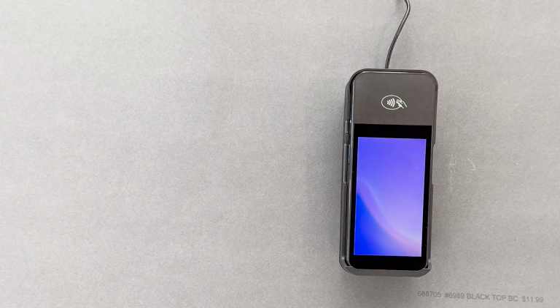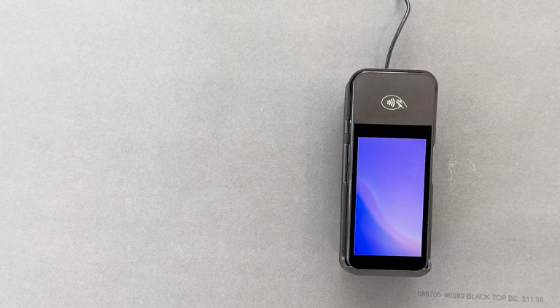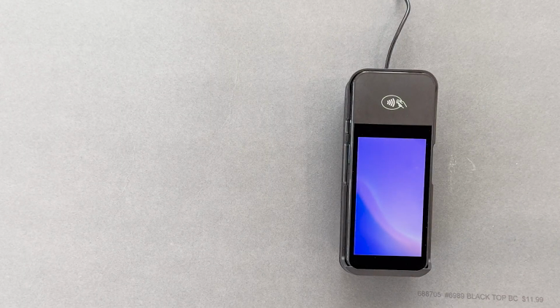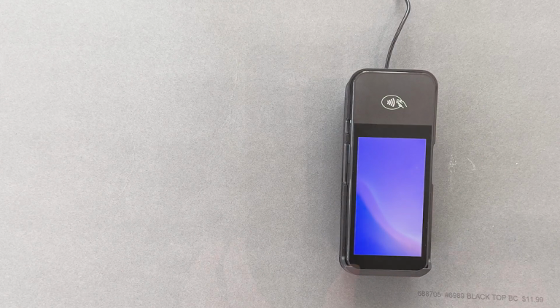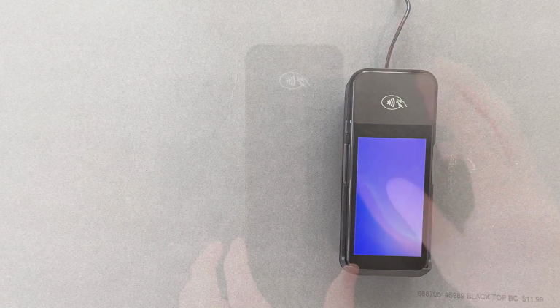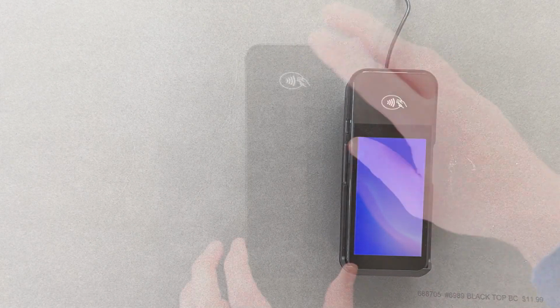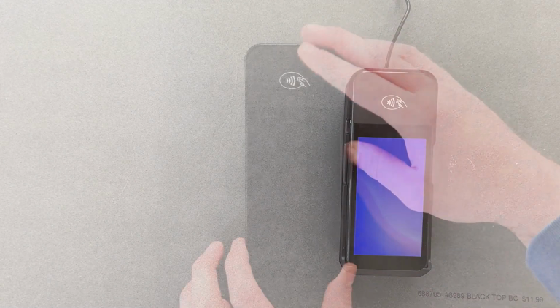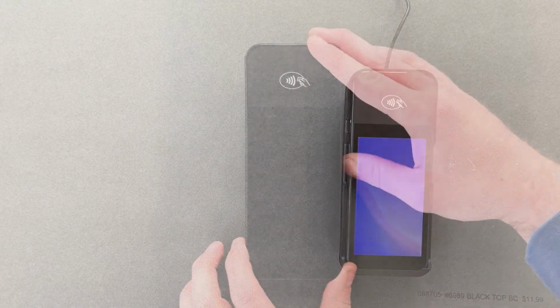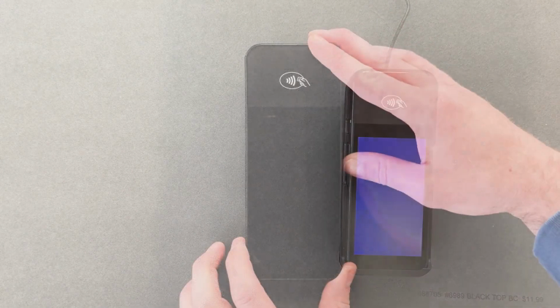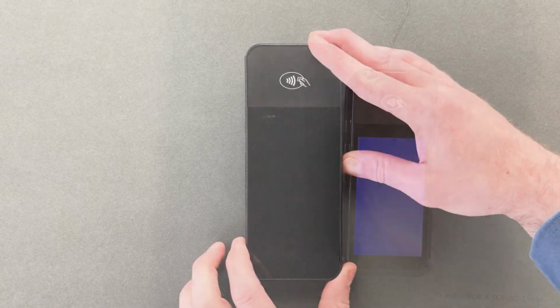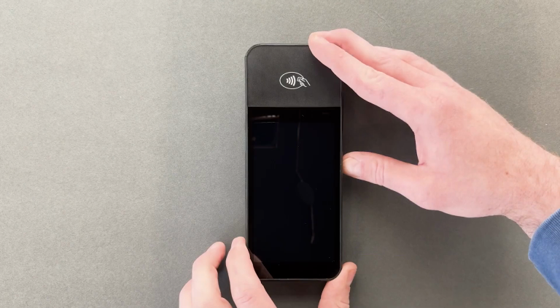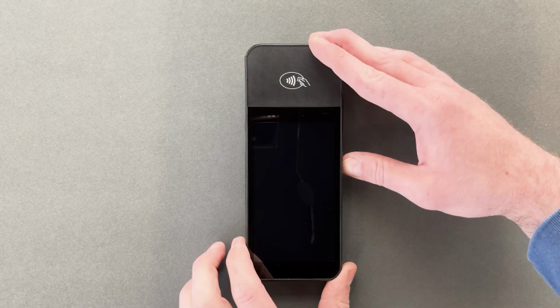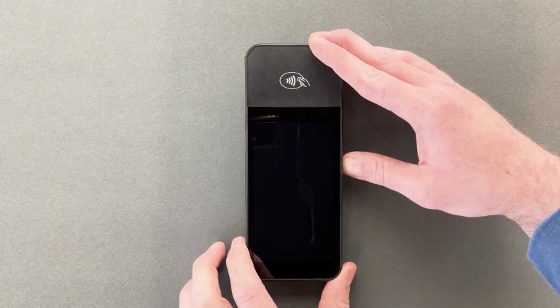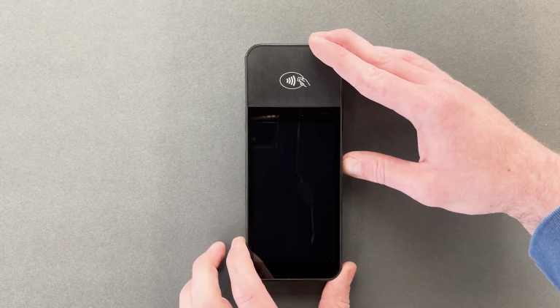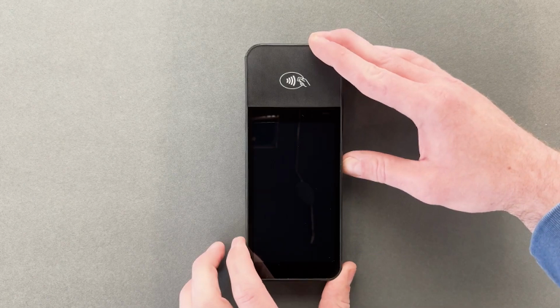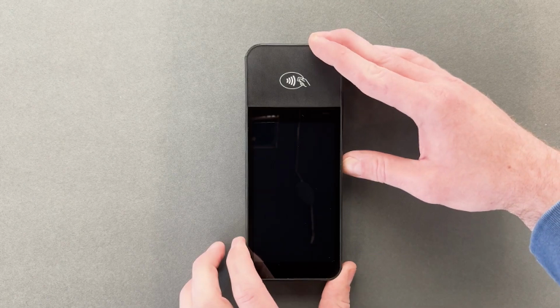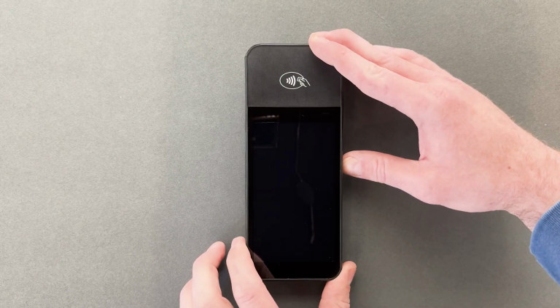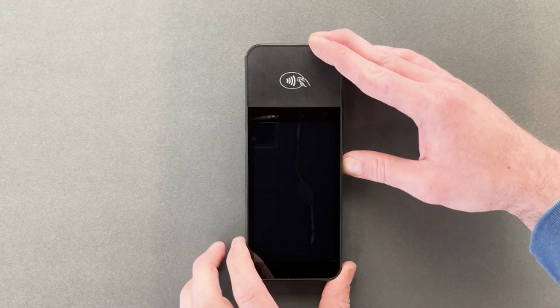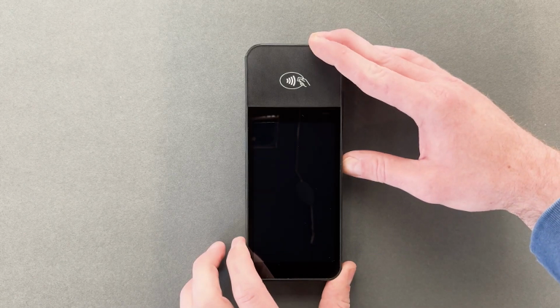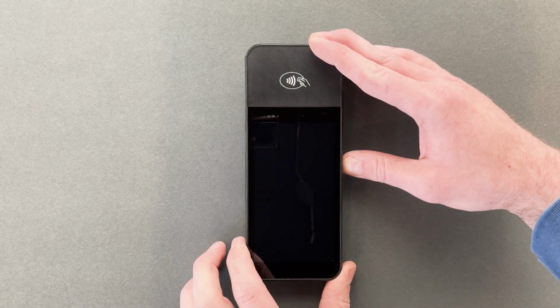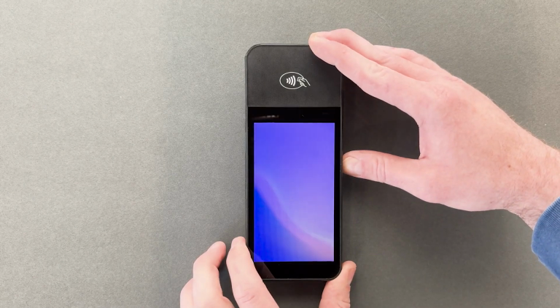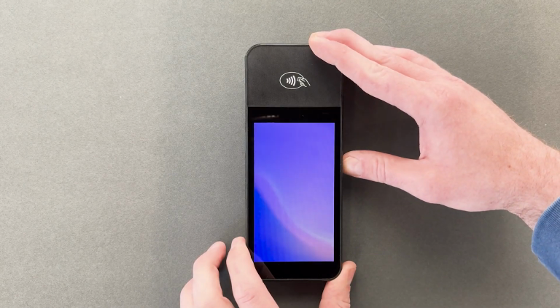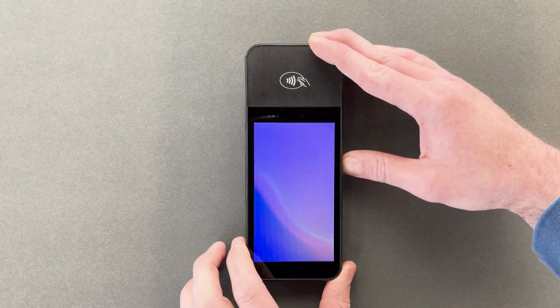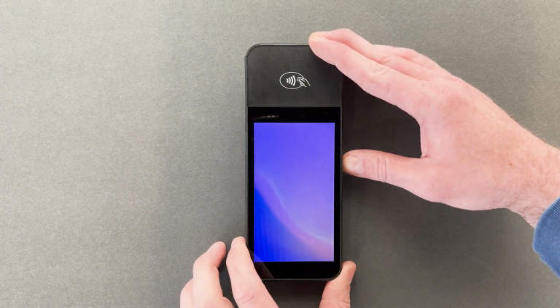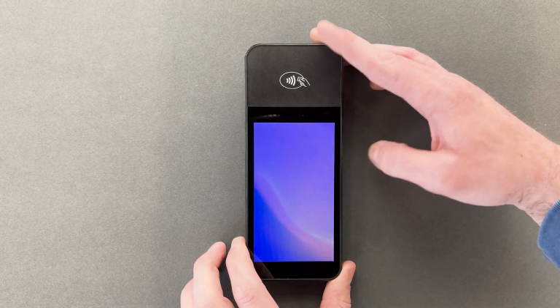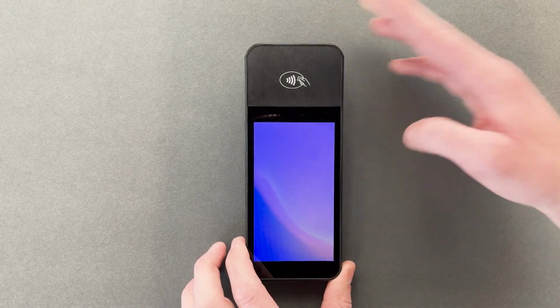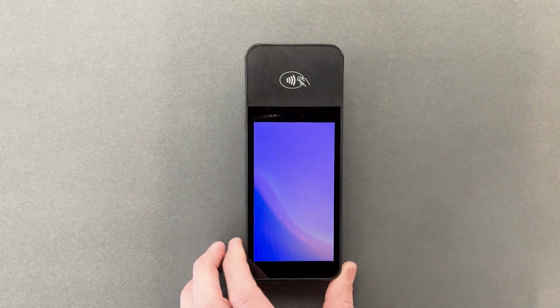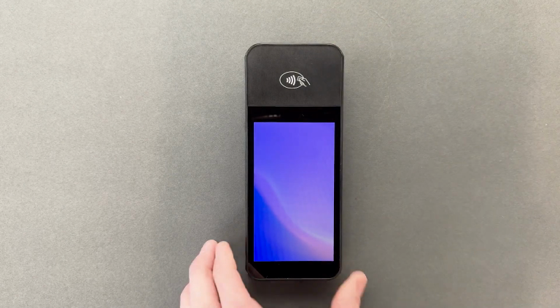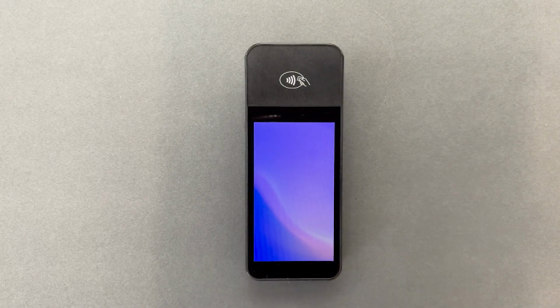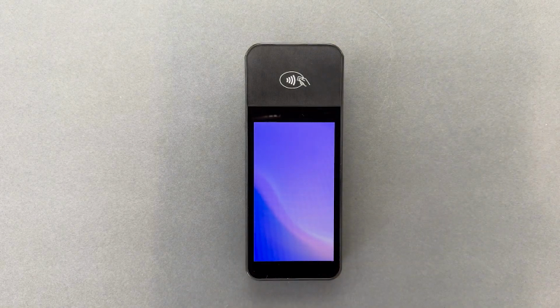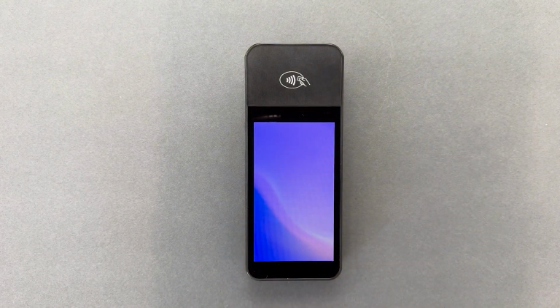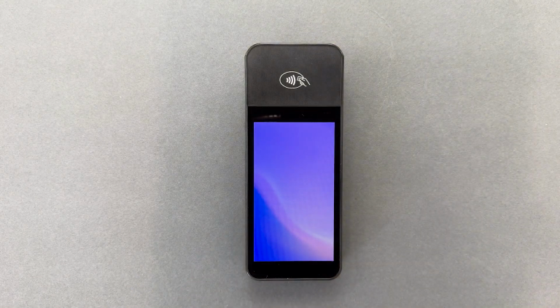After letting the terminal charge in the dock, I'll press the power button to turn it on.